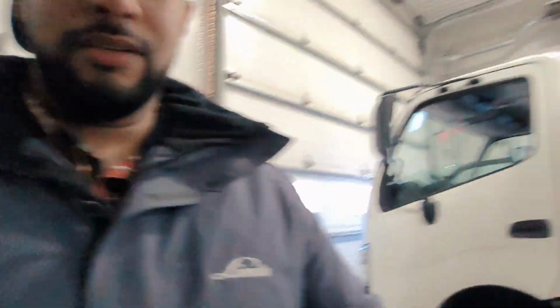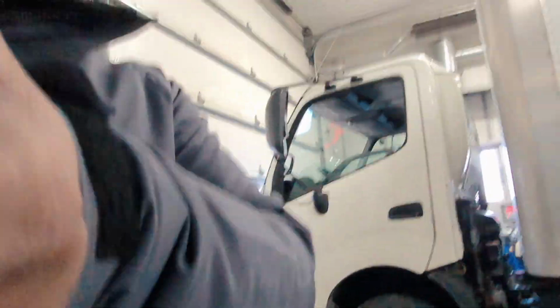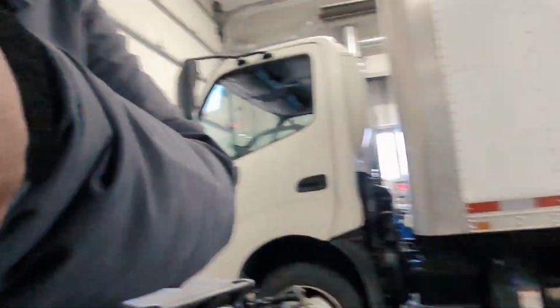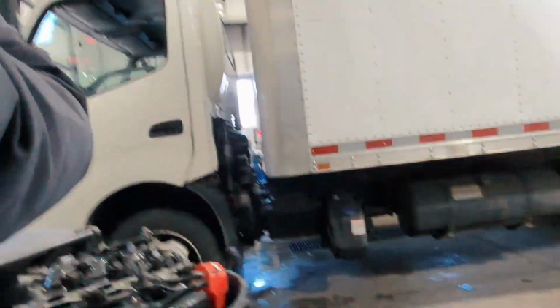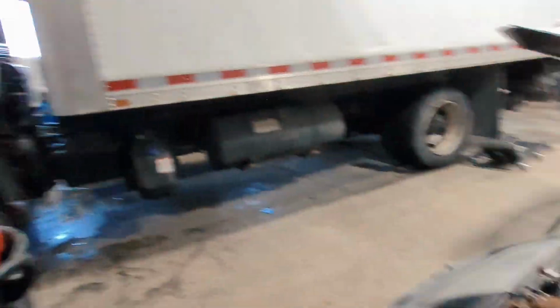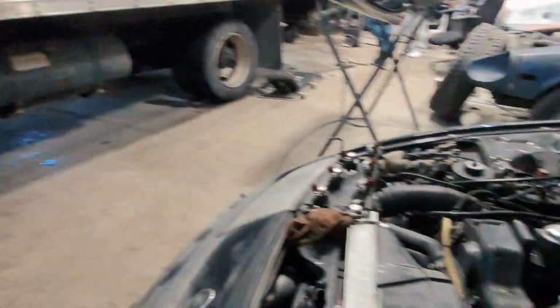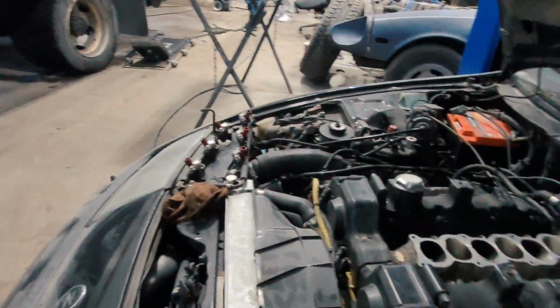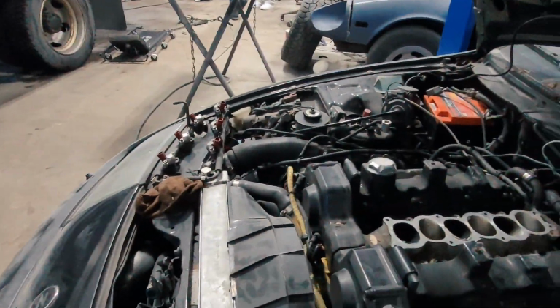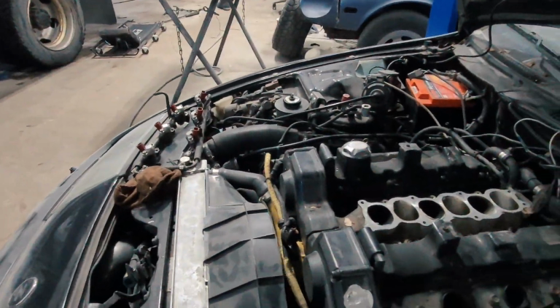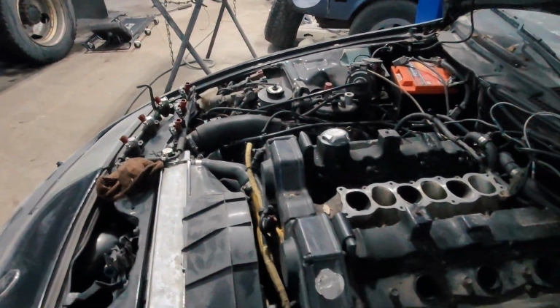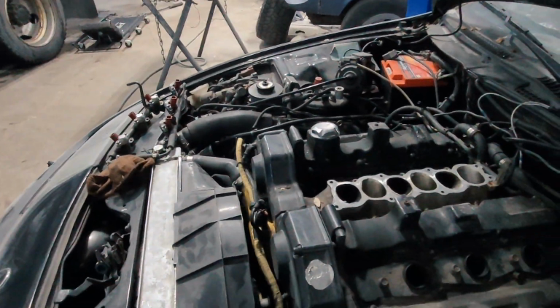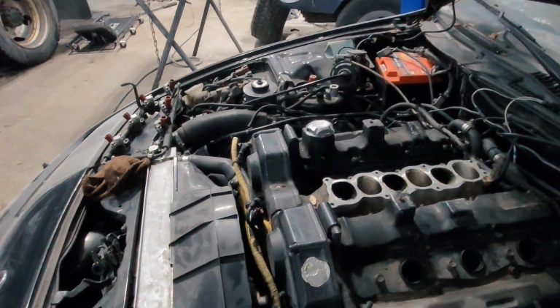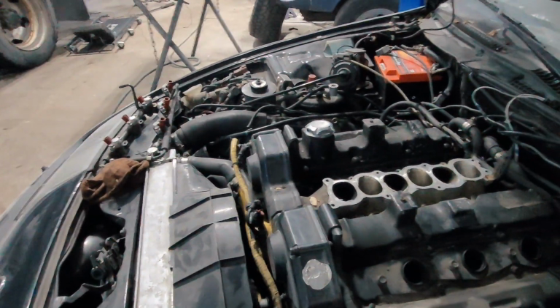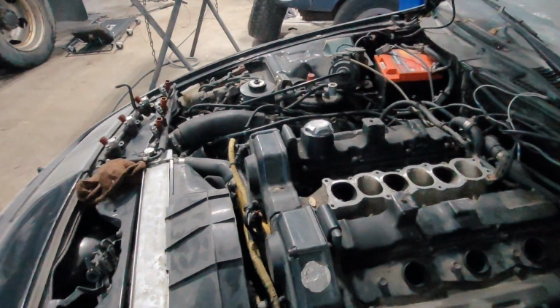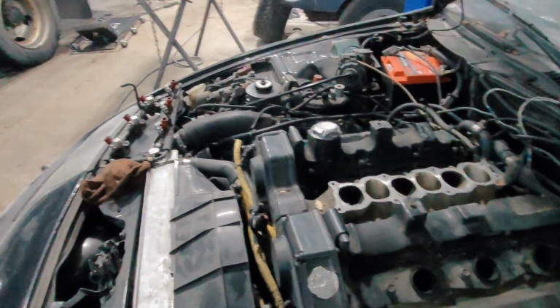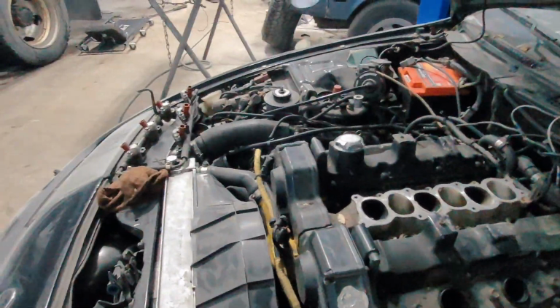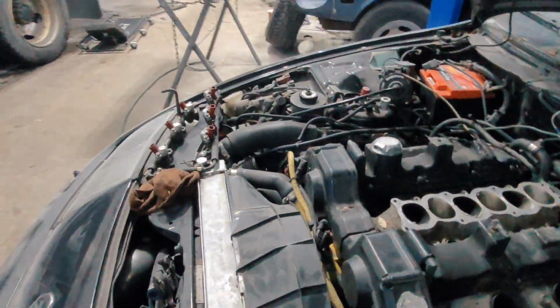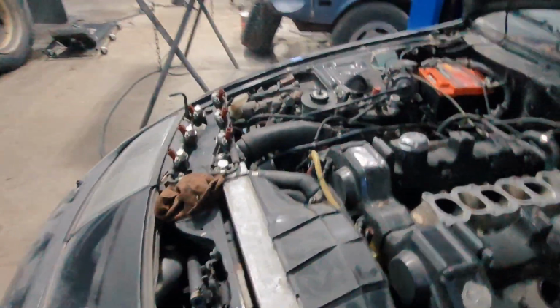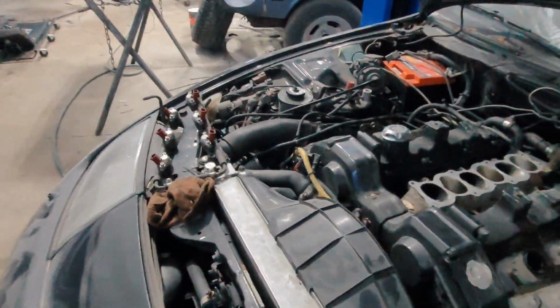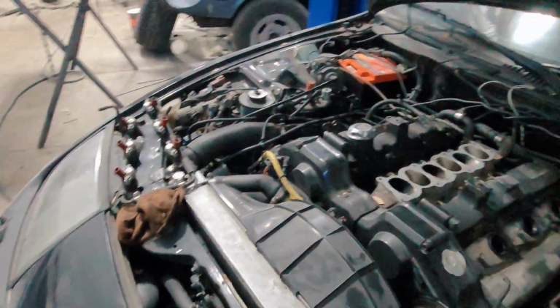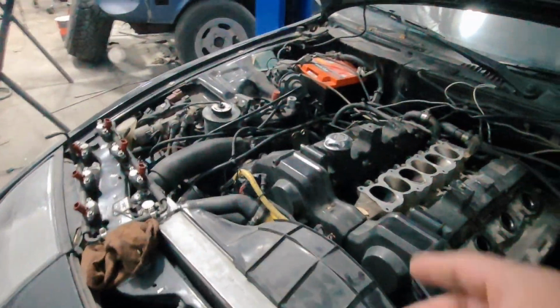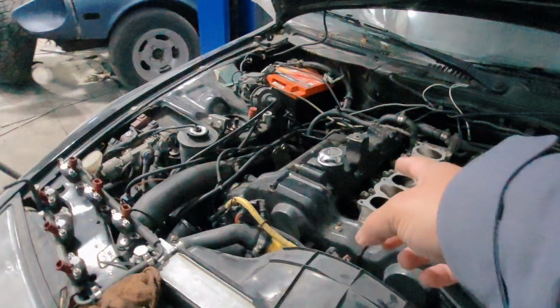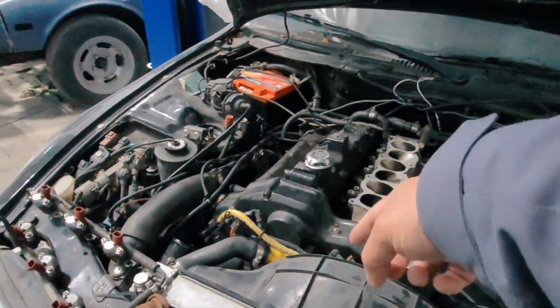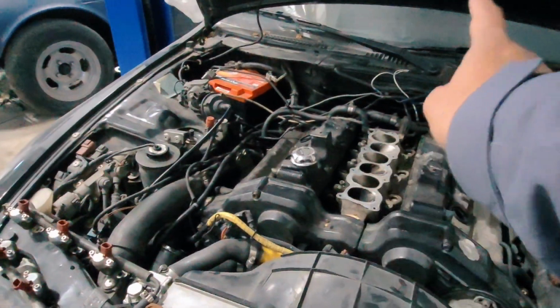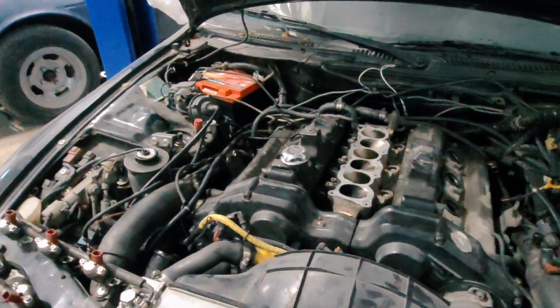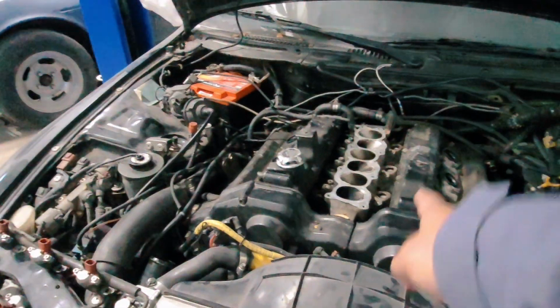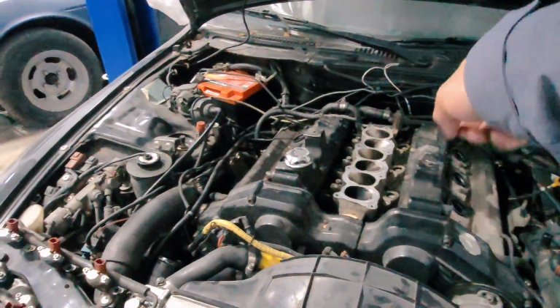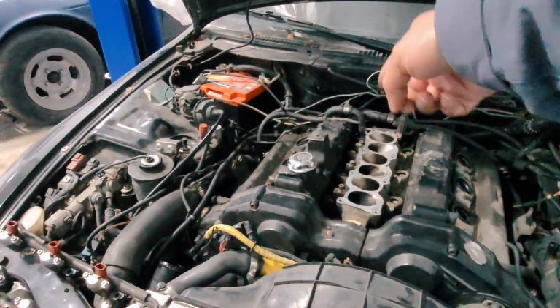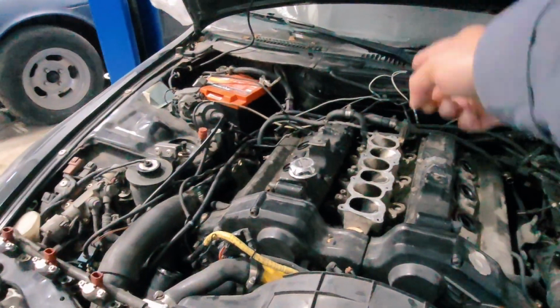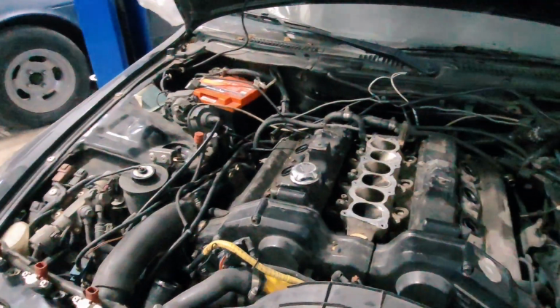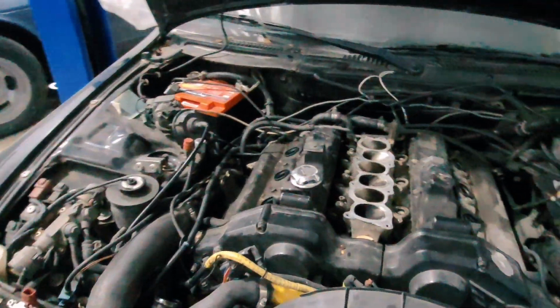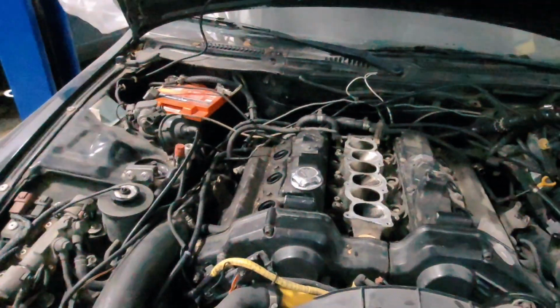He took the plenum off, and while he had it off, there's a bunch of stuff he's going to do. He's going to need a new plenum gasket and all the O-ring gaskets.